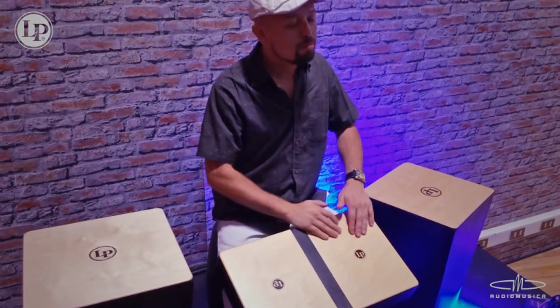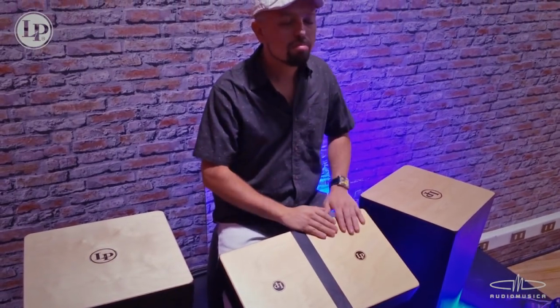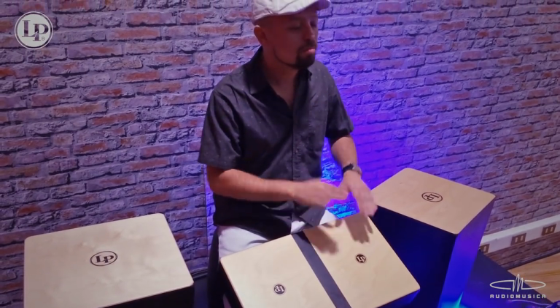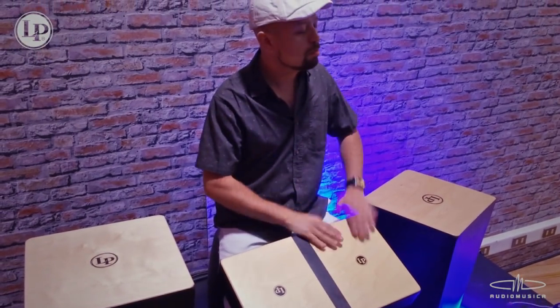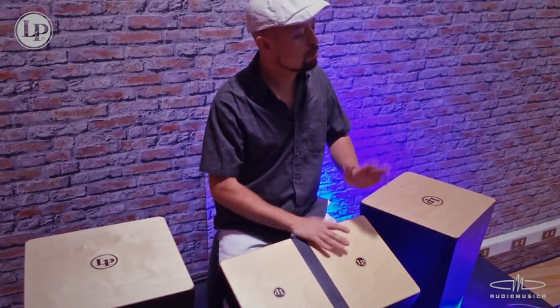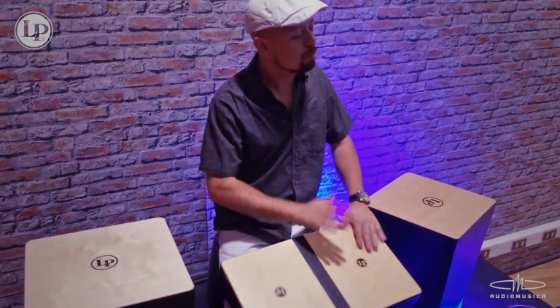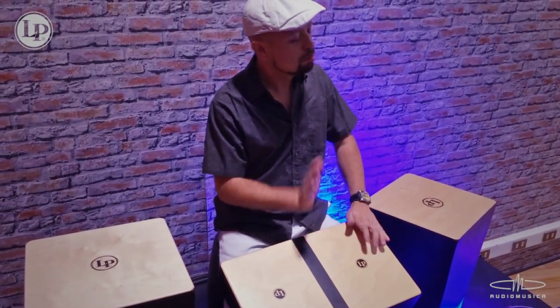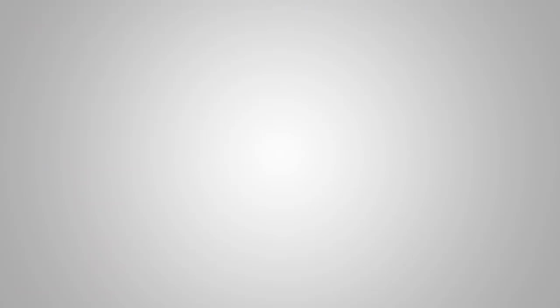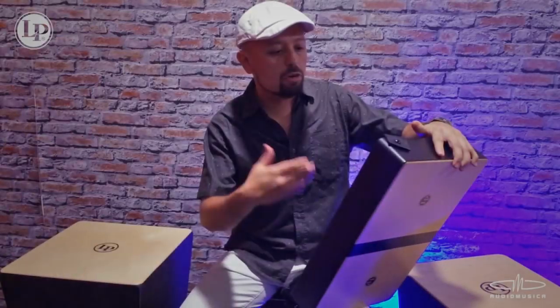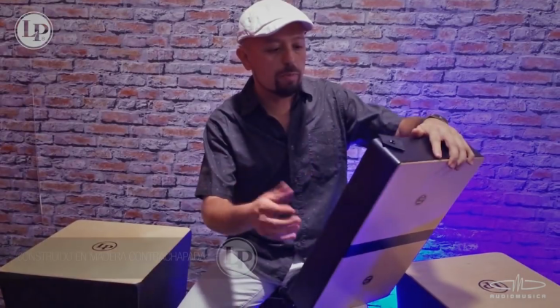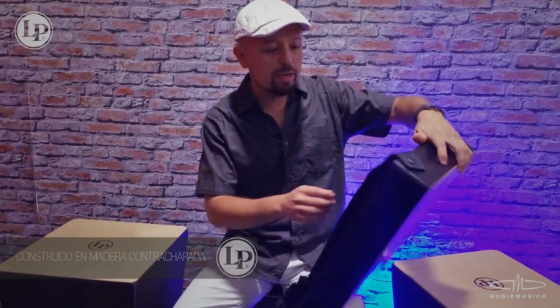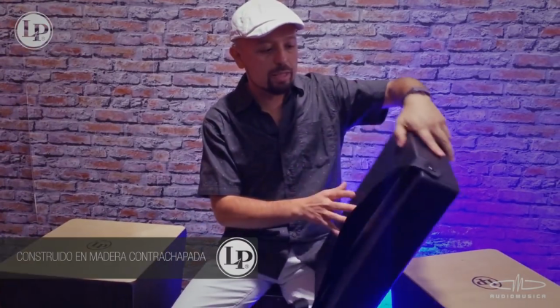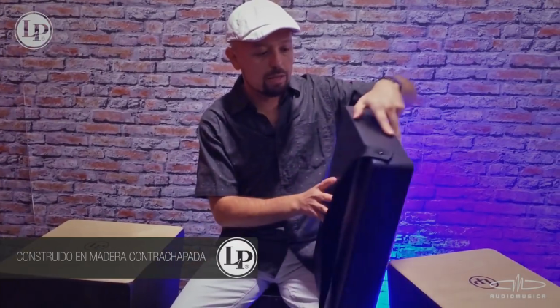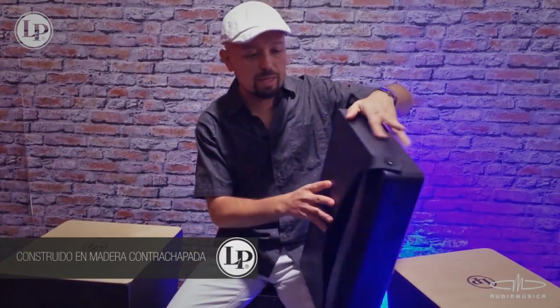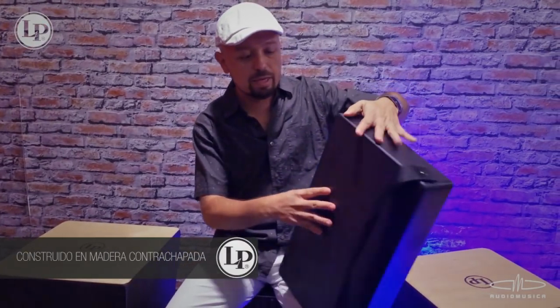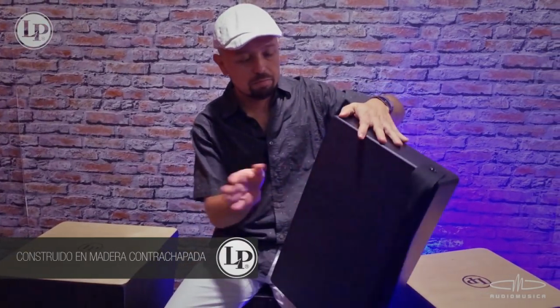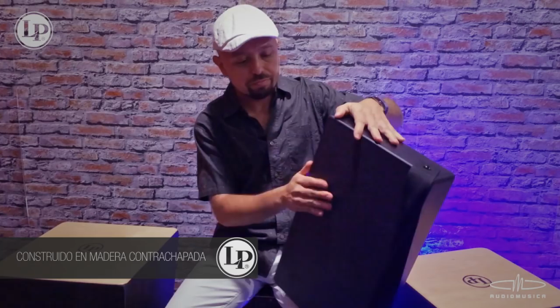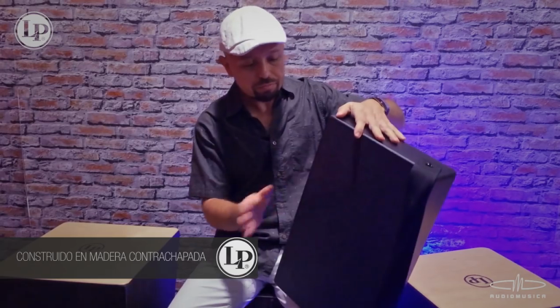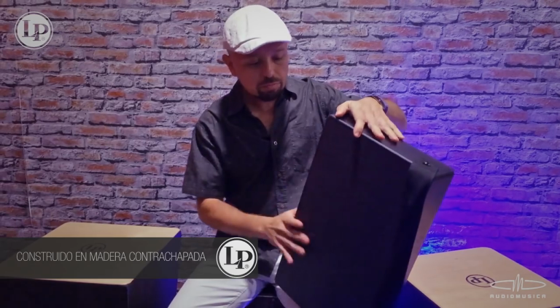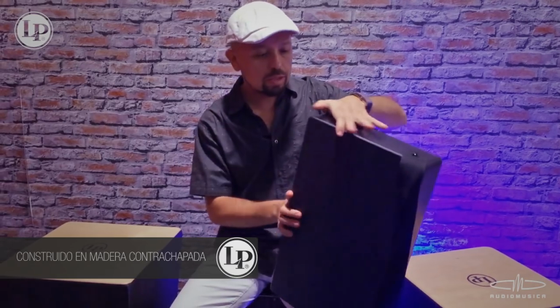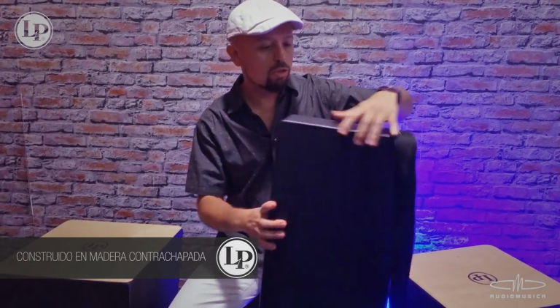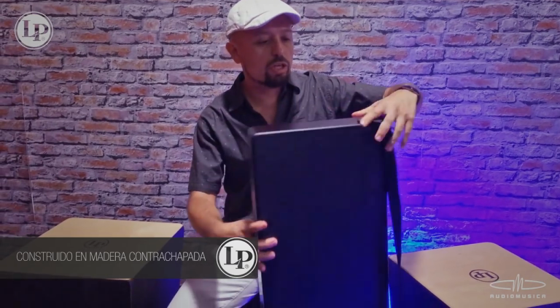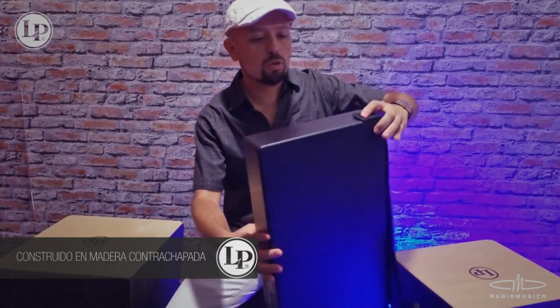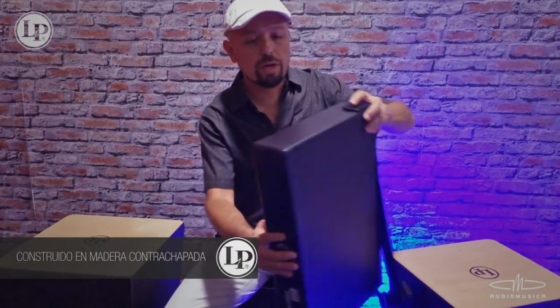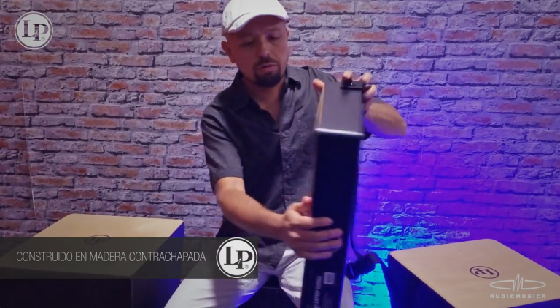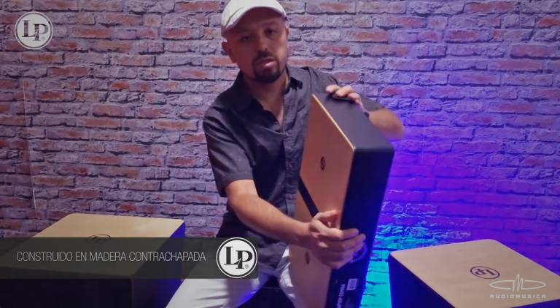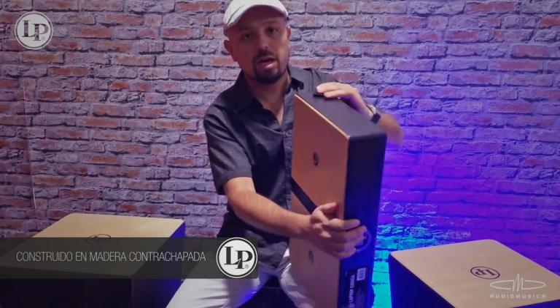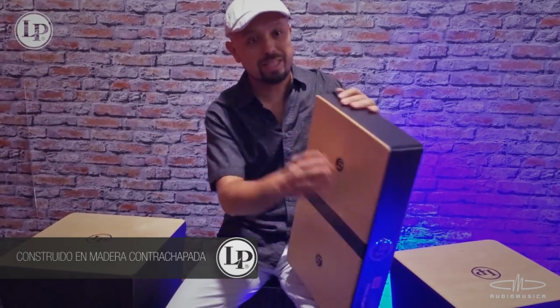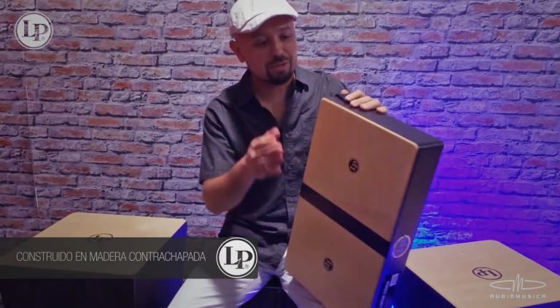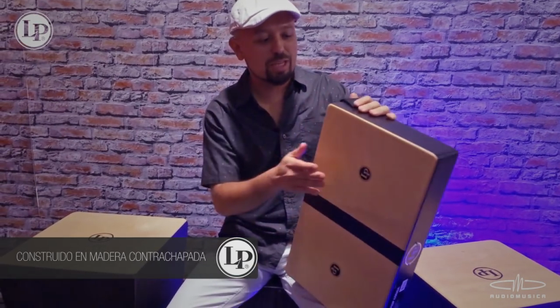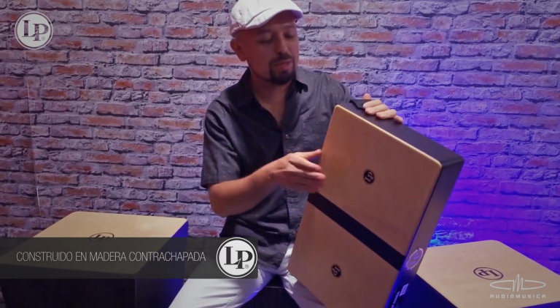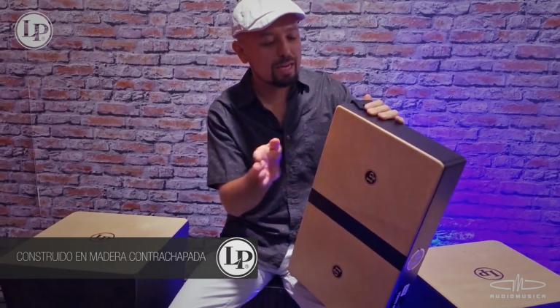Esta Laptop Conga es completamente de madera, no tiene cuero, a pesar de que suena similar.